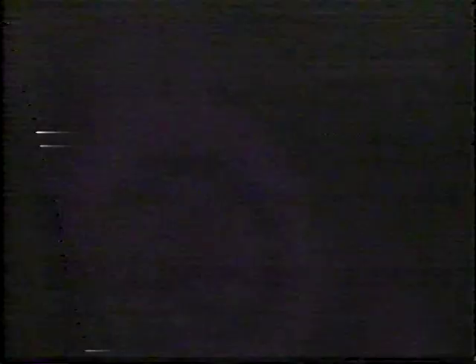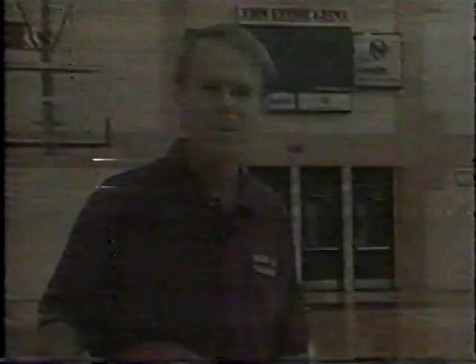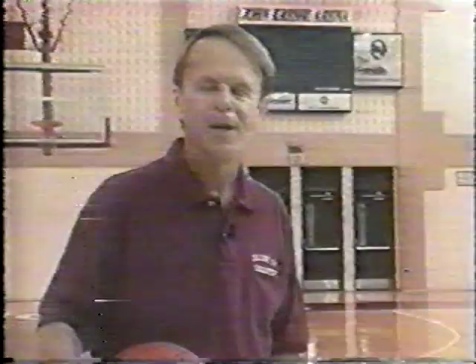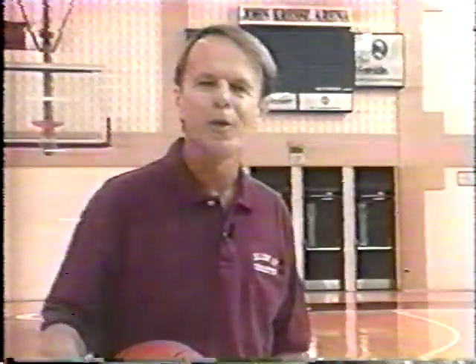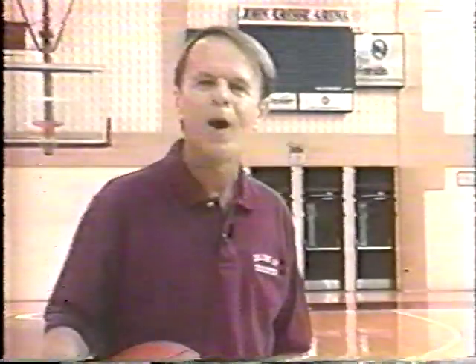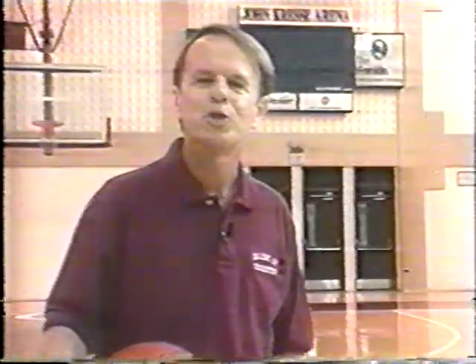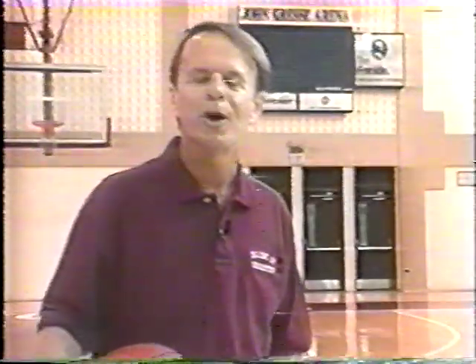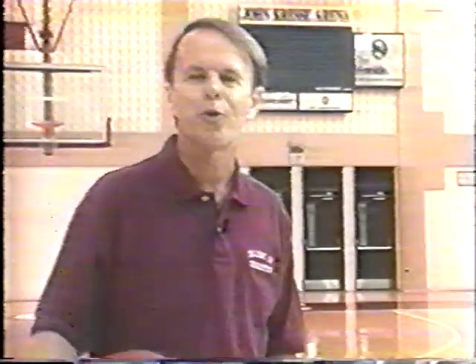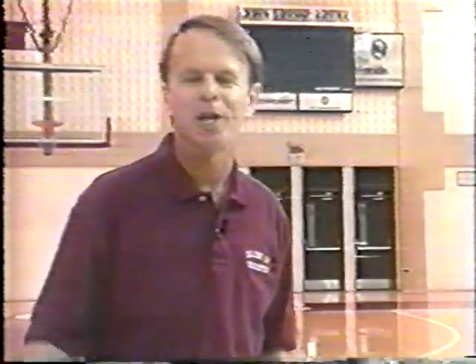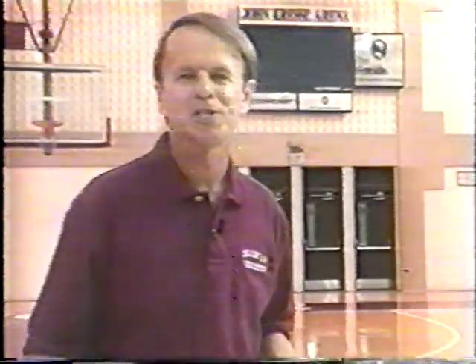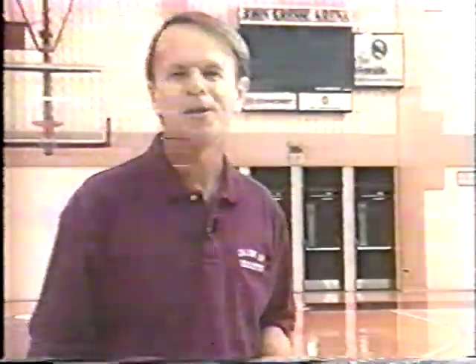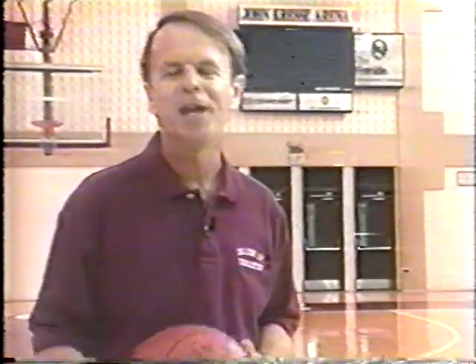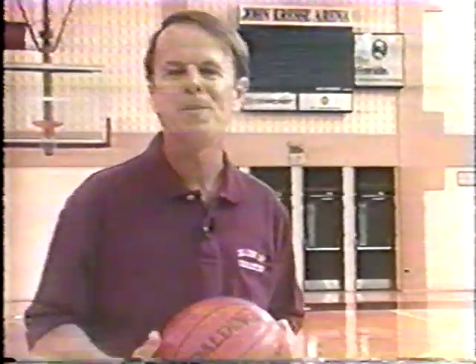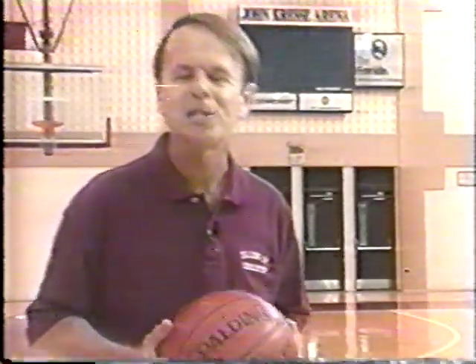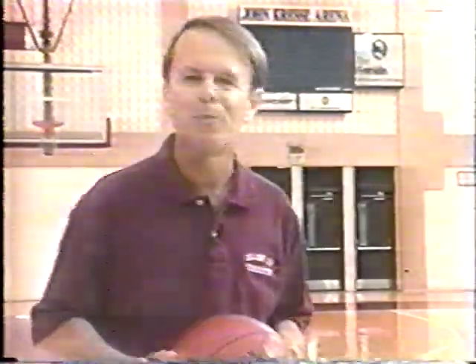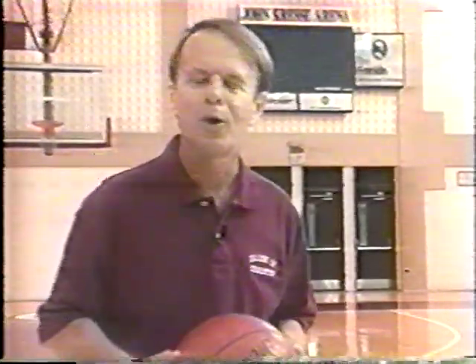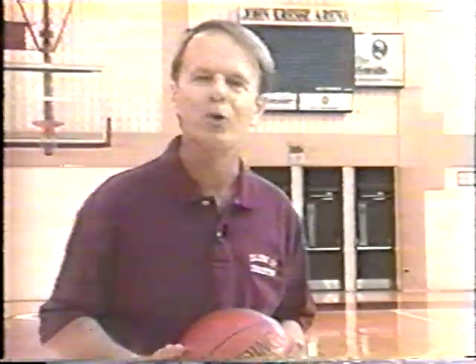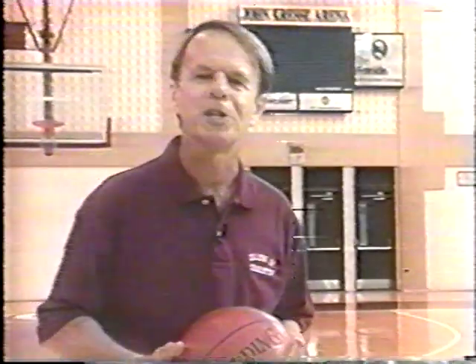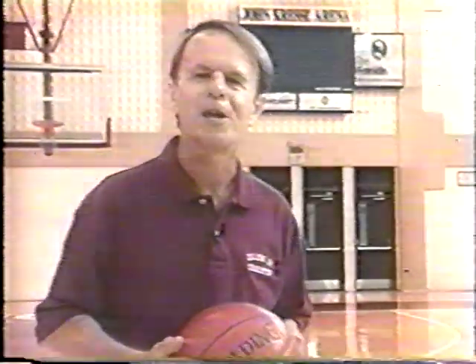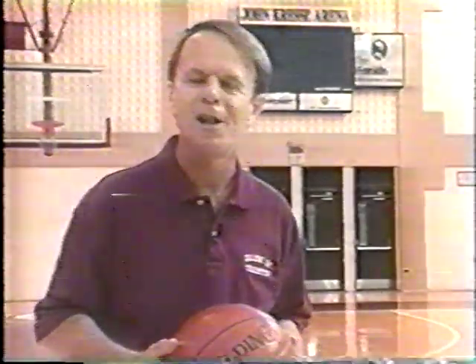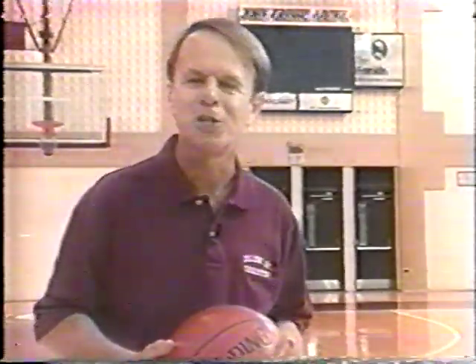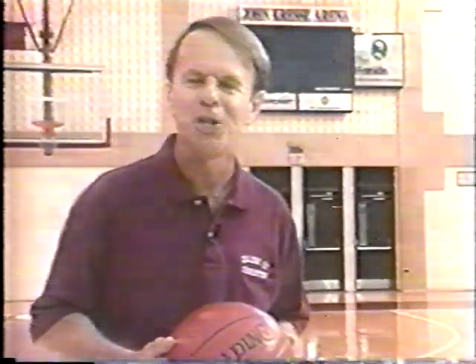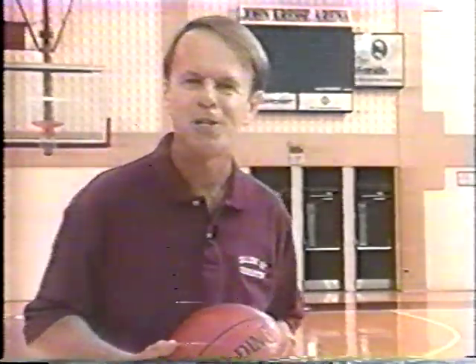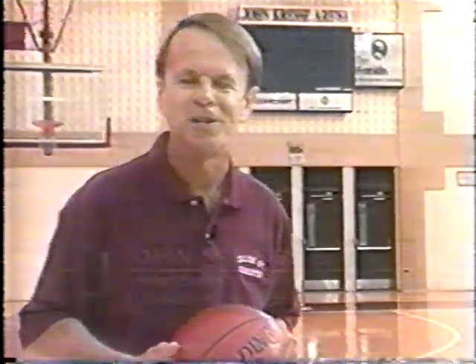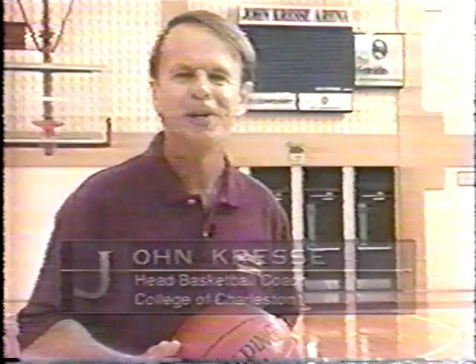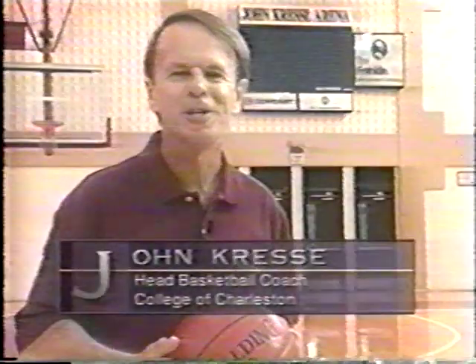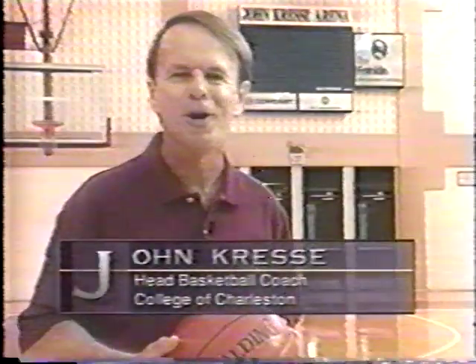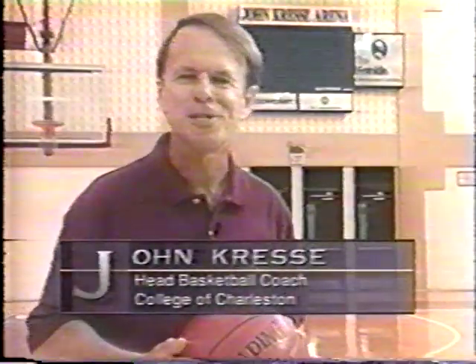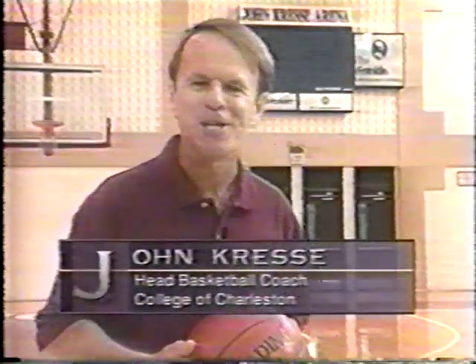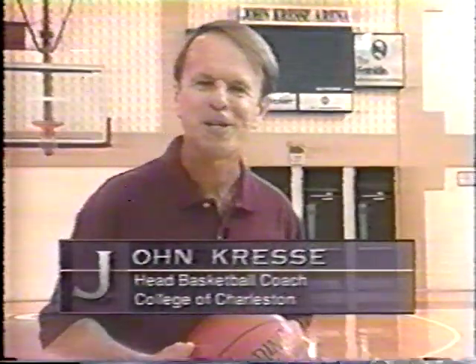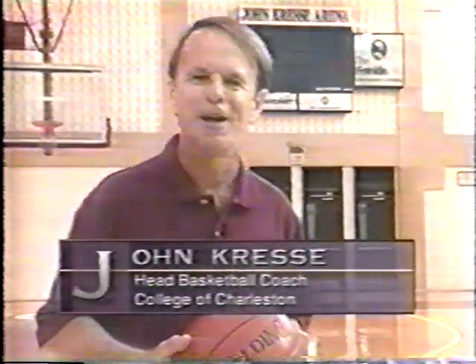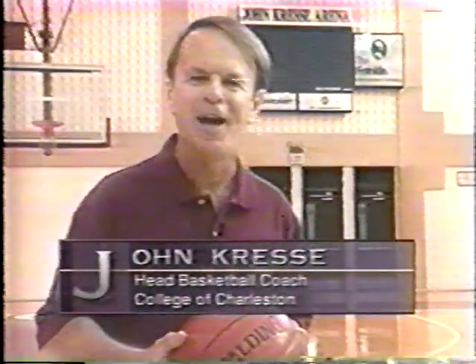Hello, I'm John Kress, the head basketball coach at the College of Charleston in Charleston, South Carolina.